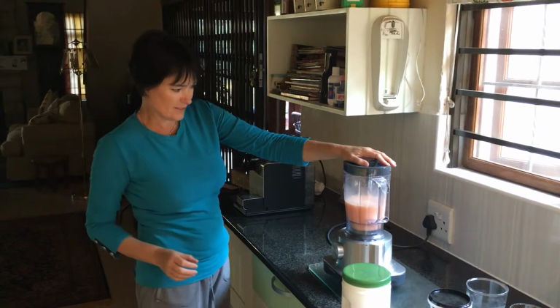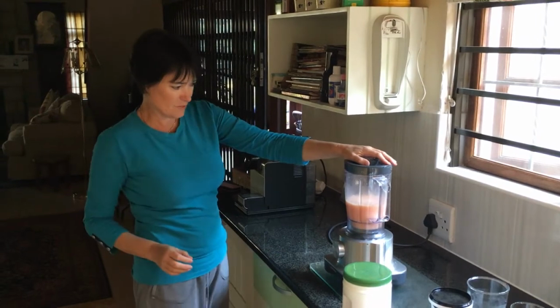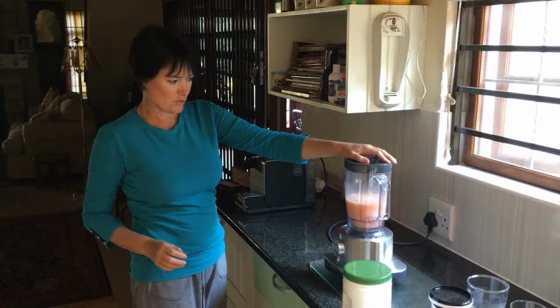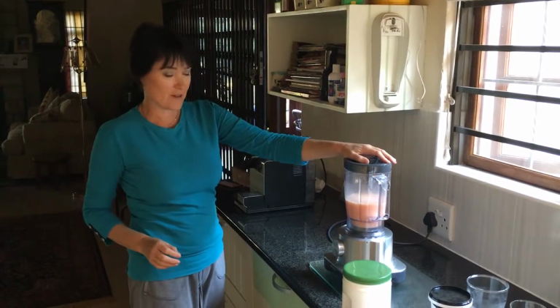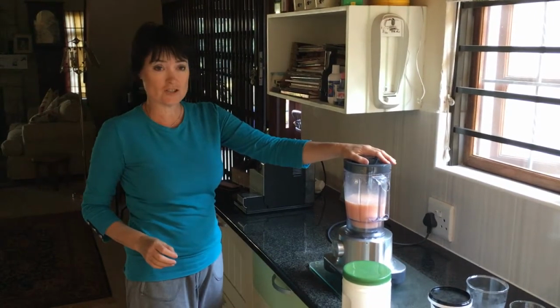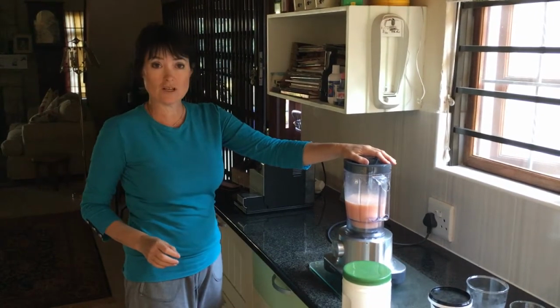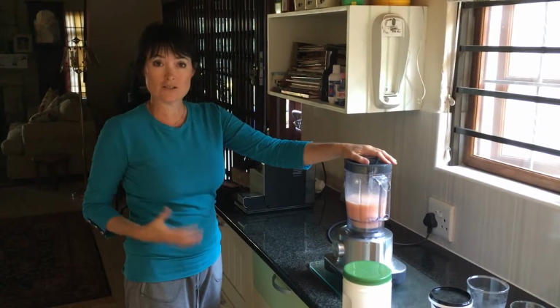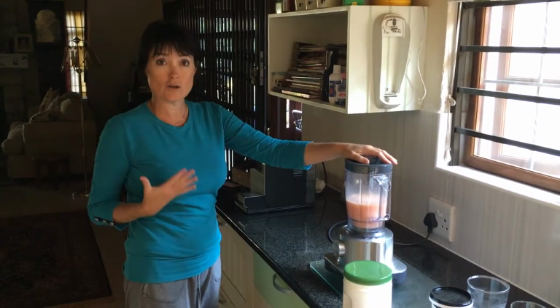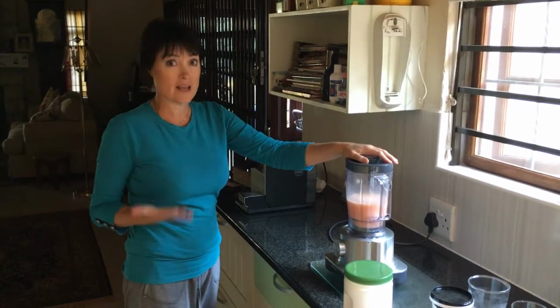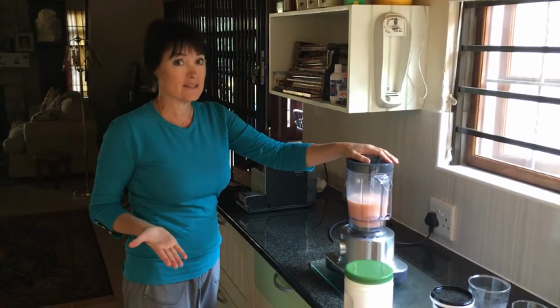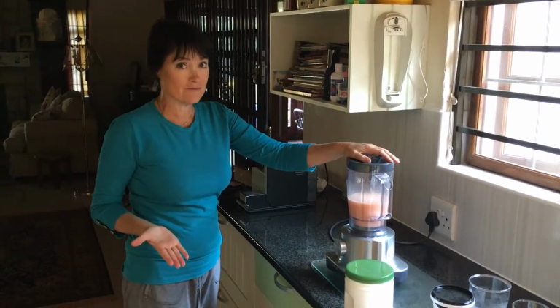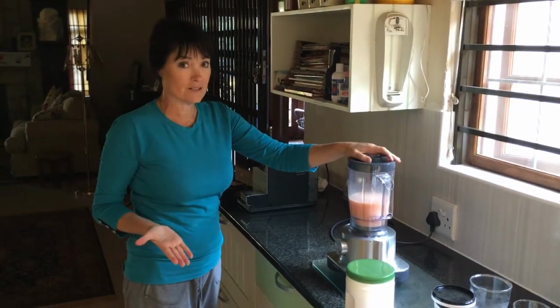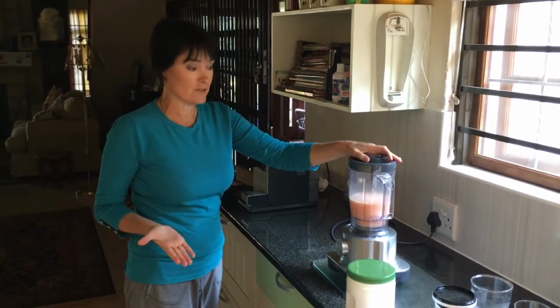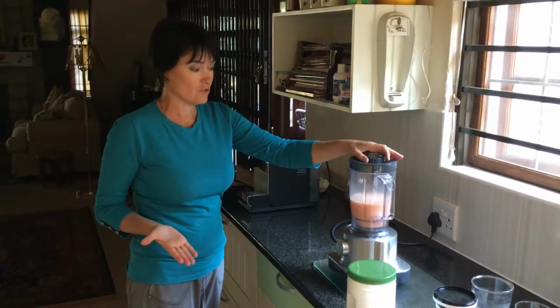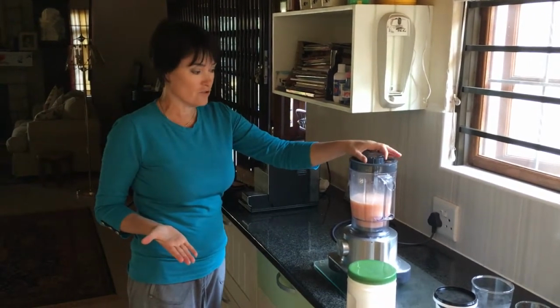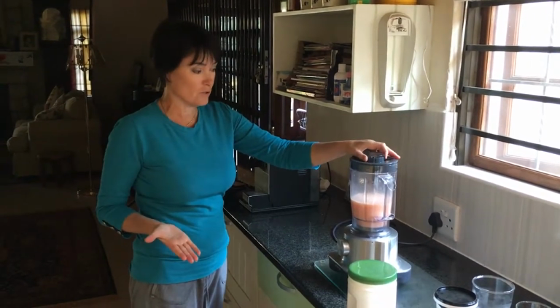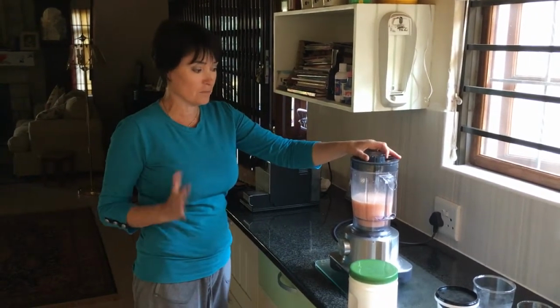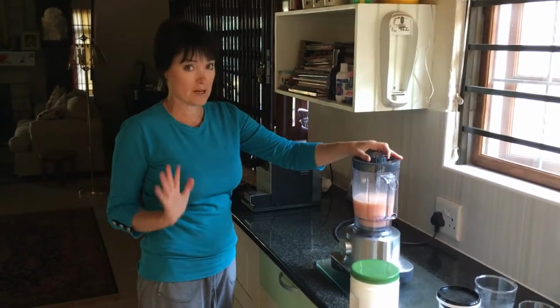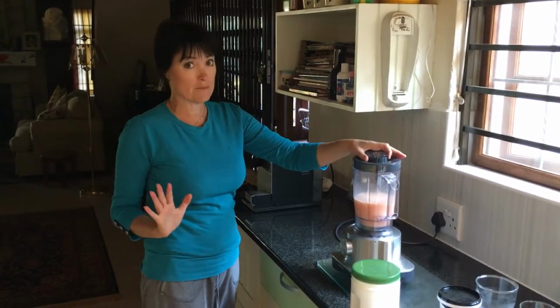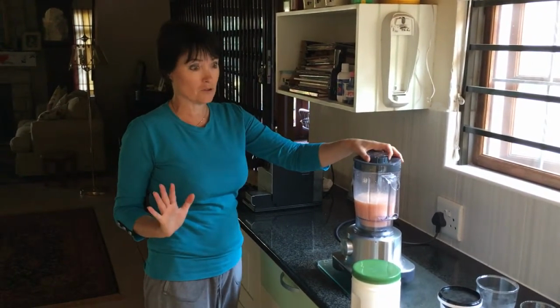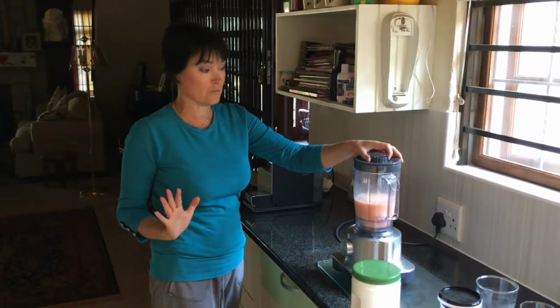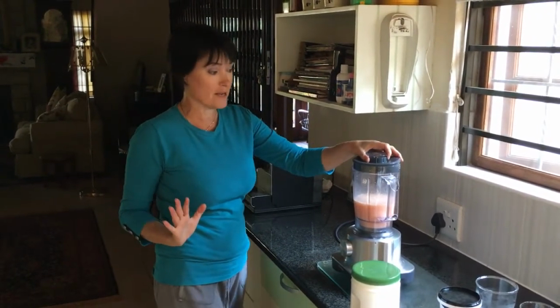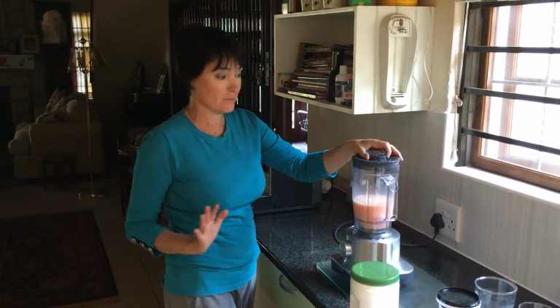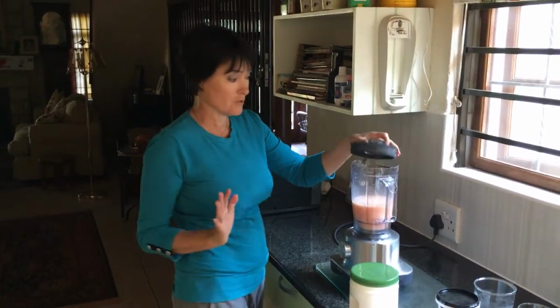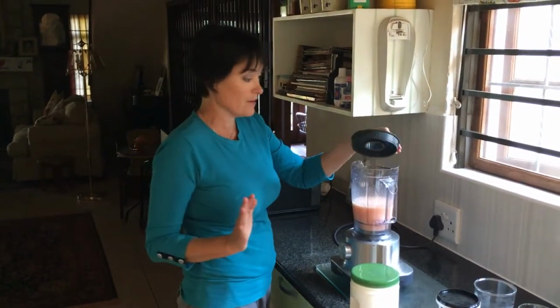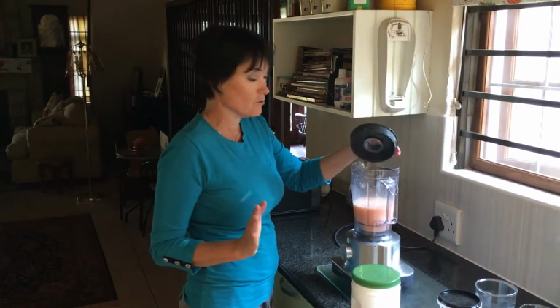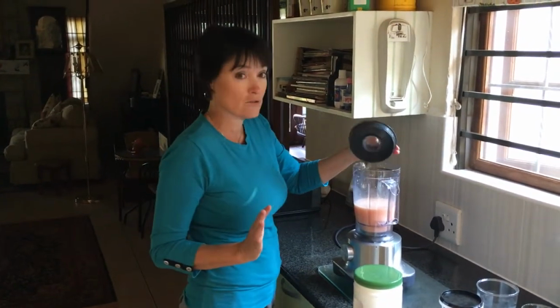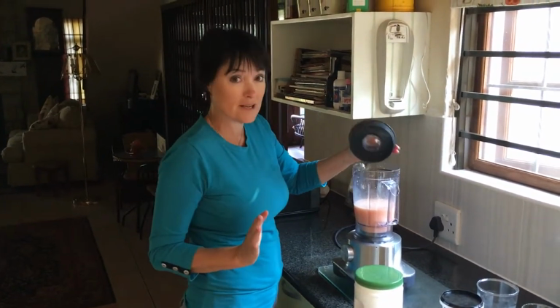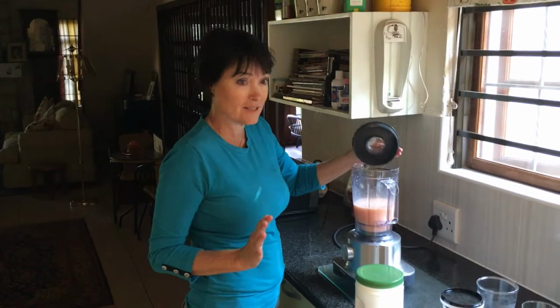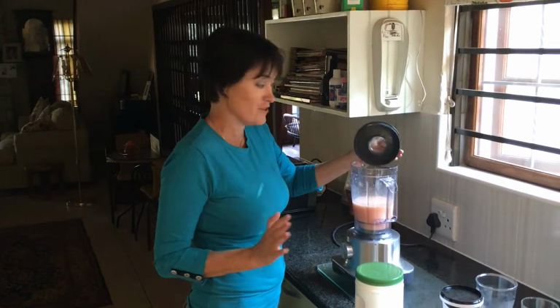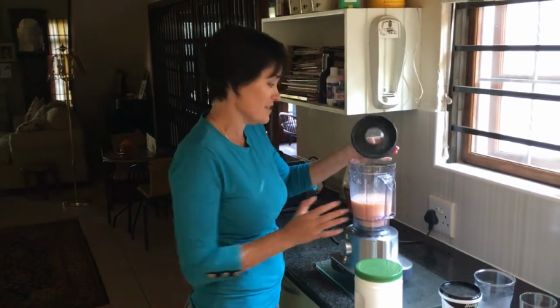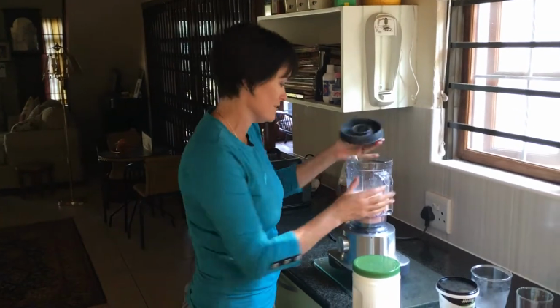It seems to have done the trick. It's not as effective as a NutriBullet, but I'm not complaining because I found all the right ingredients.